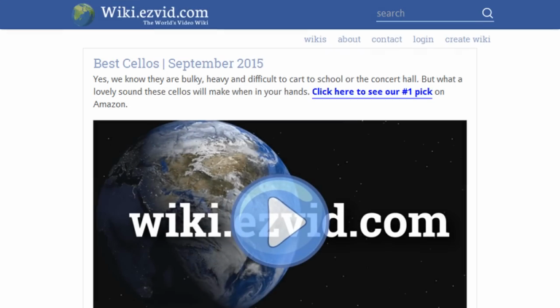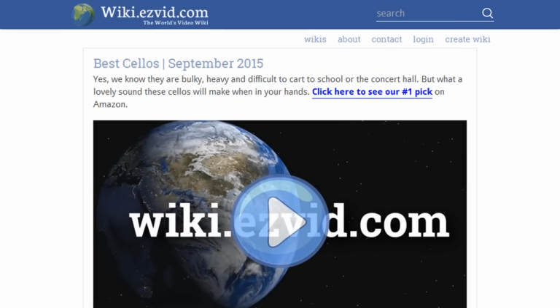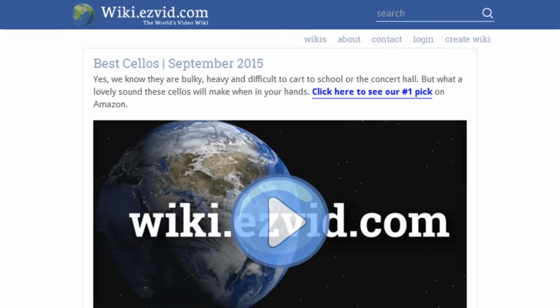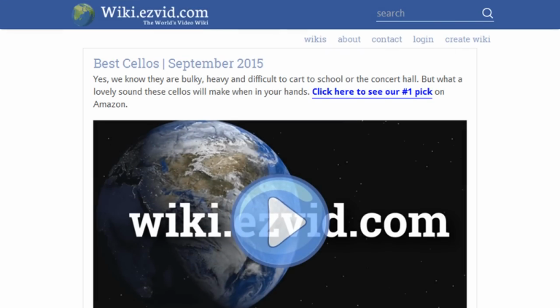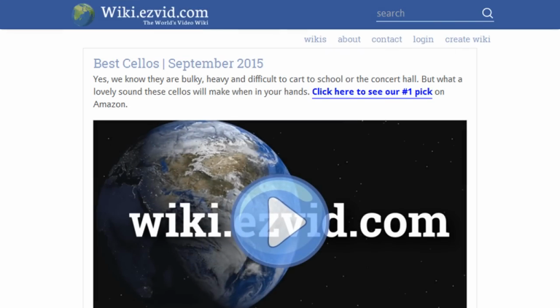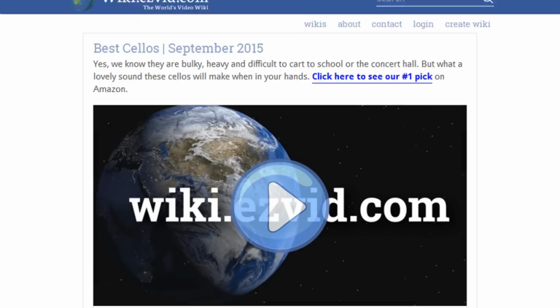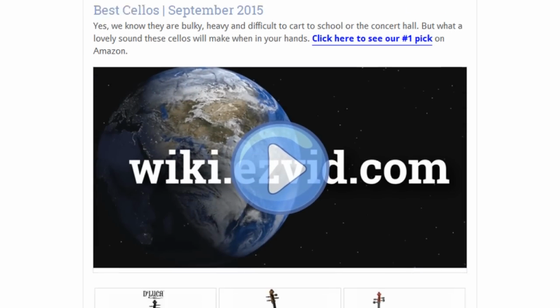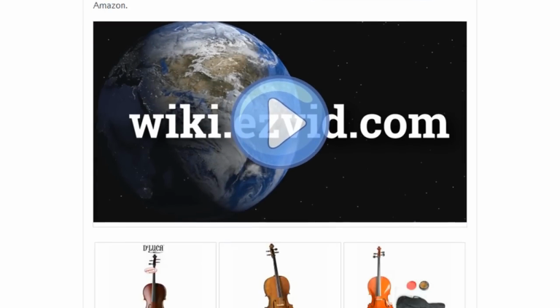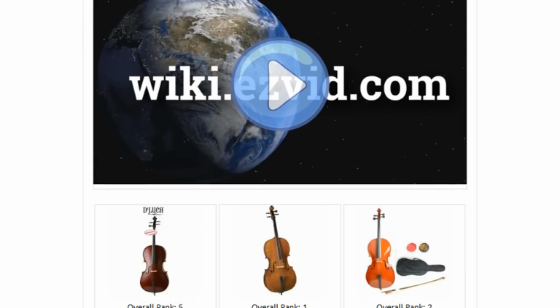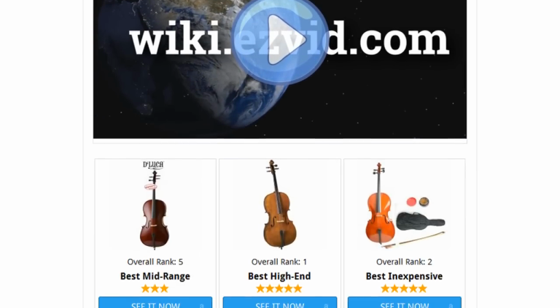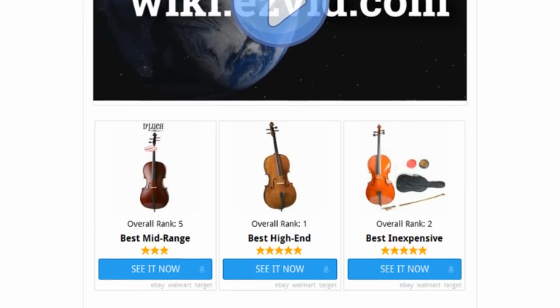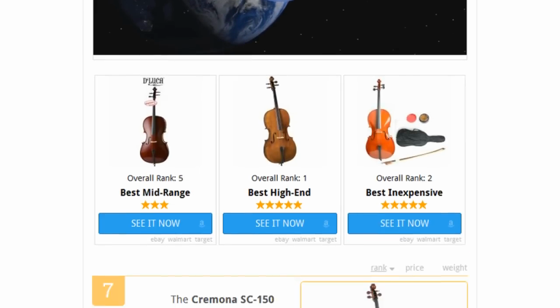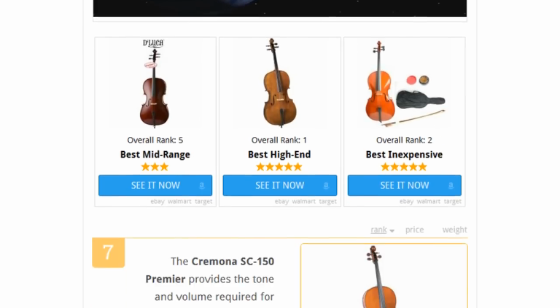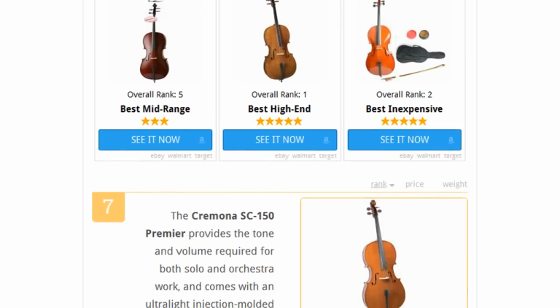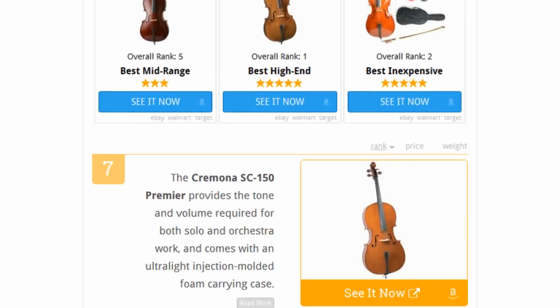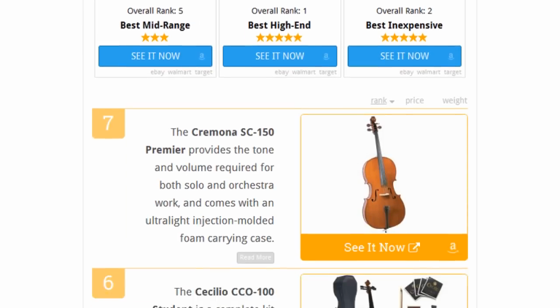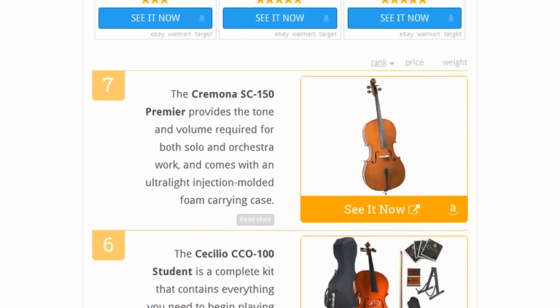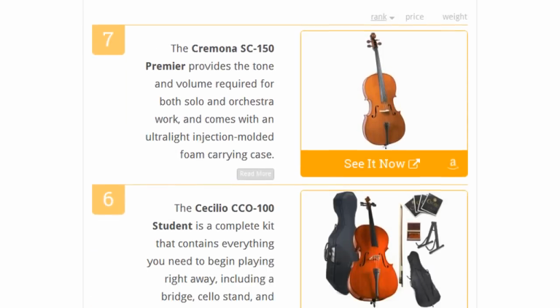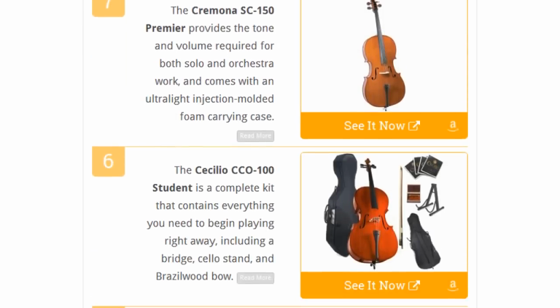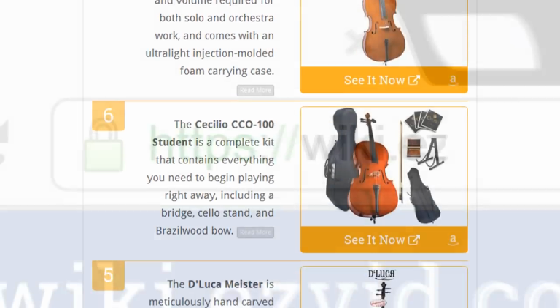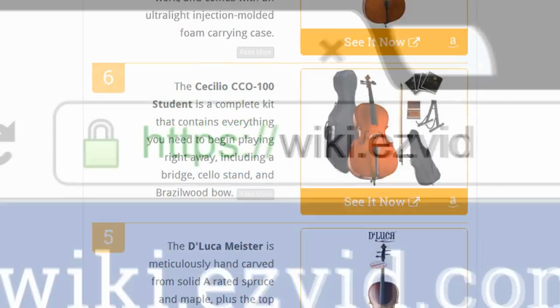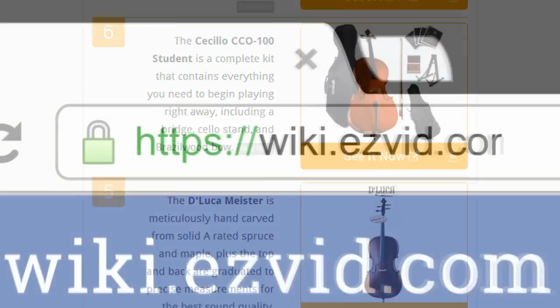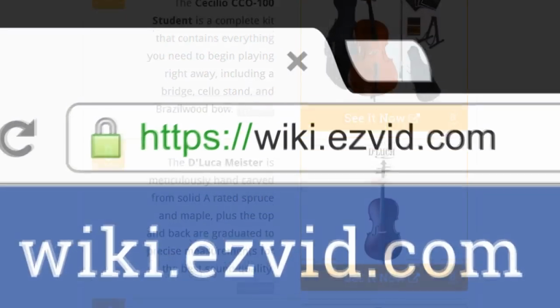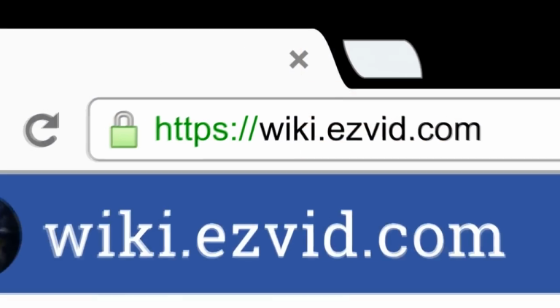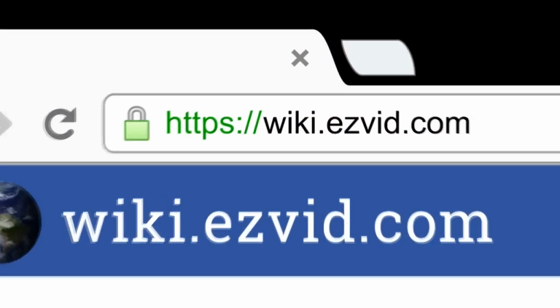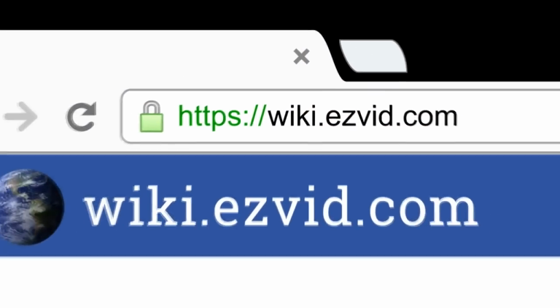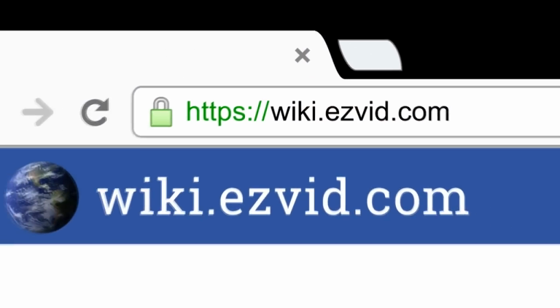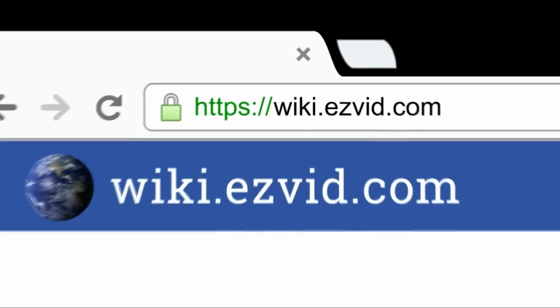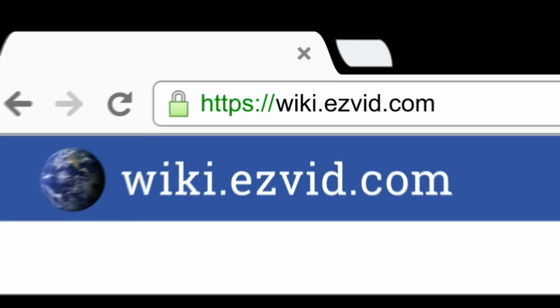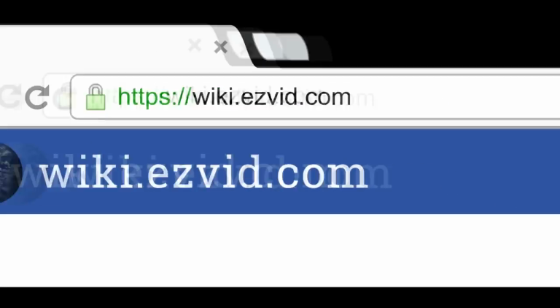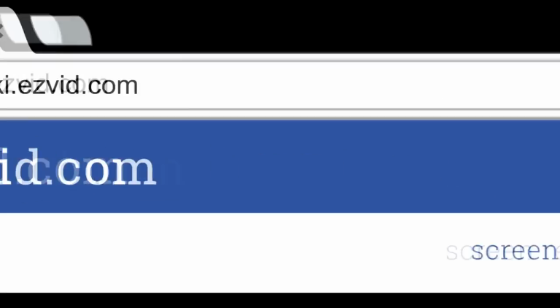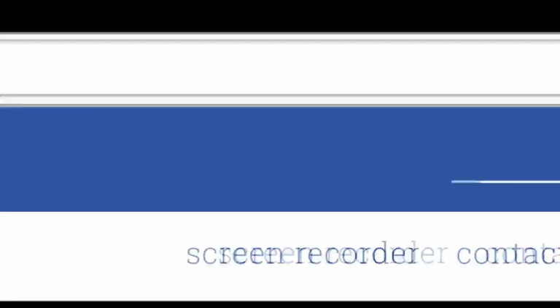To see all this stuff, go to wiki.easyvid.com and search for cellos, or click beneath this video.